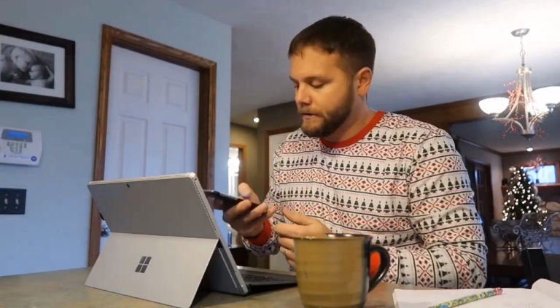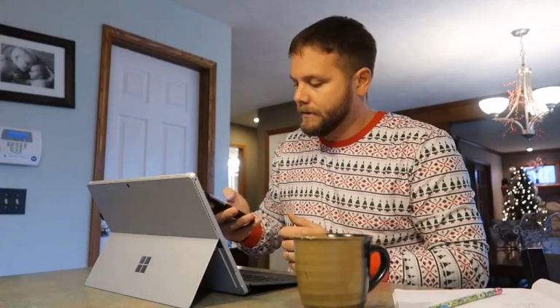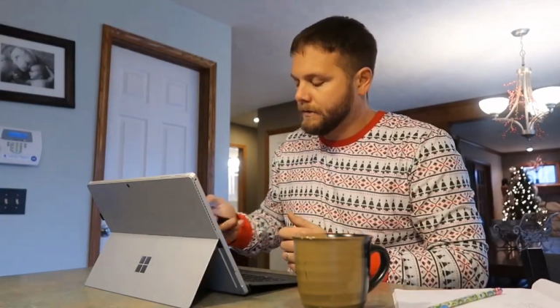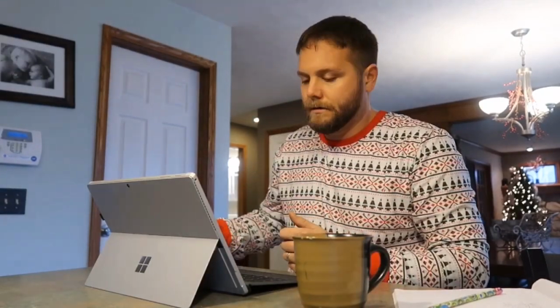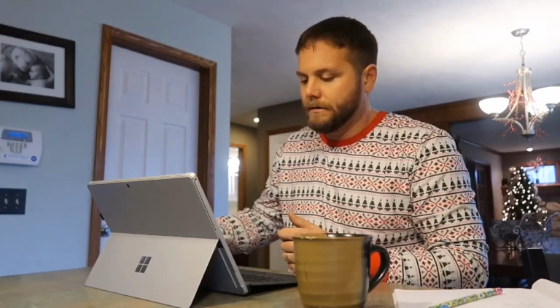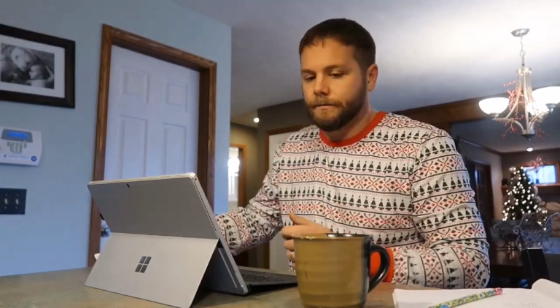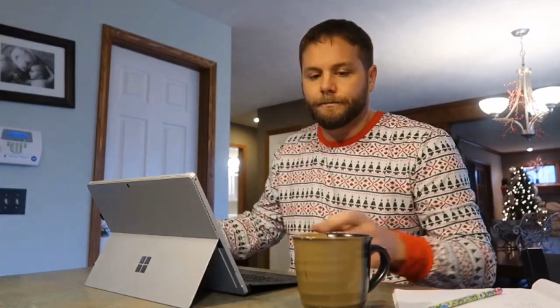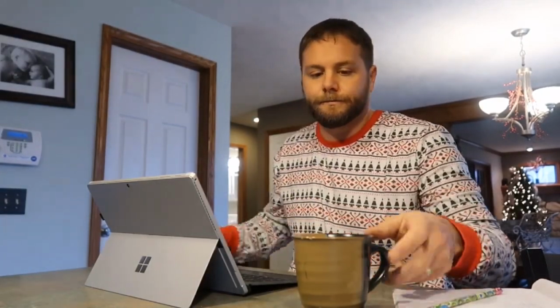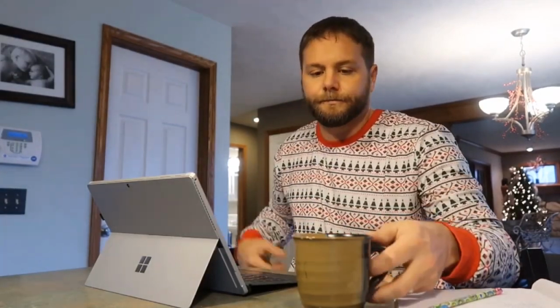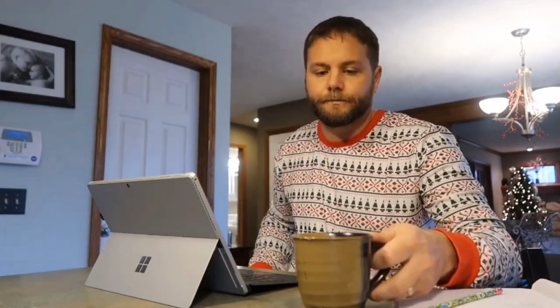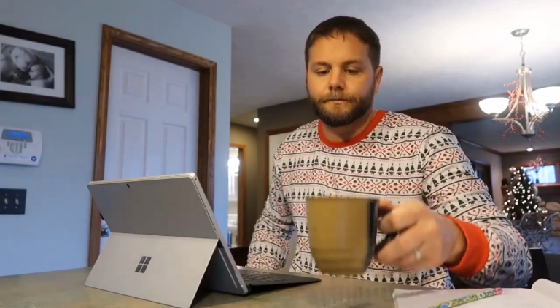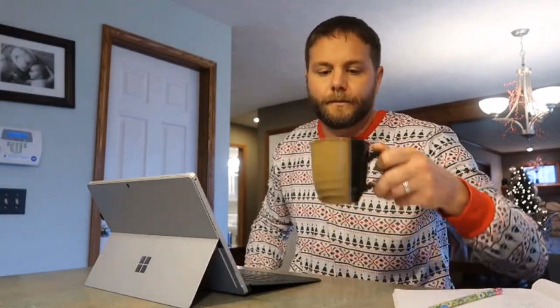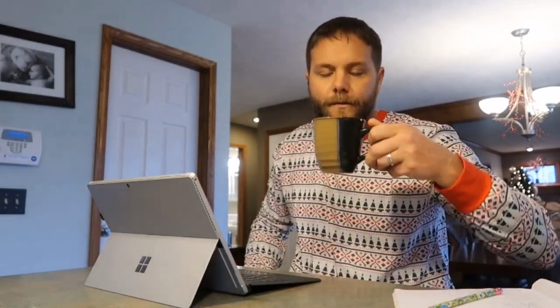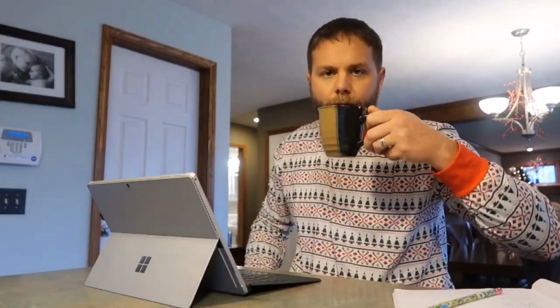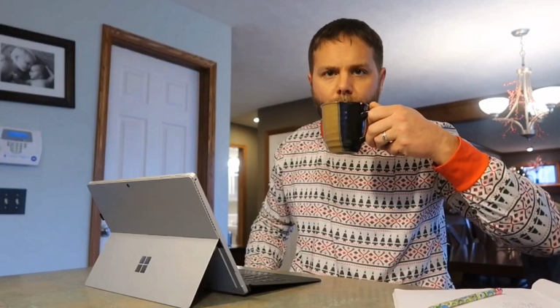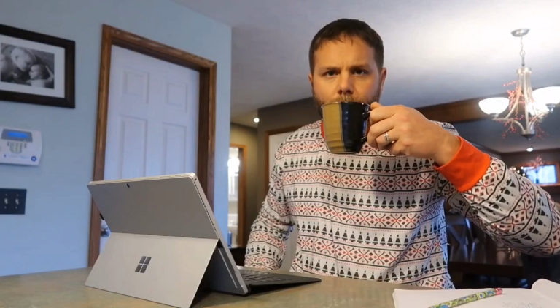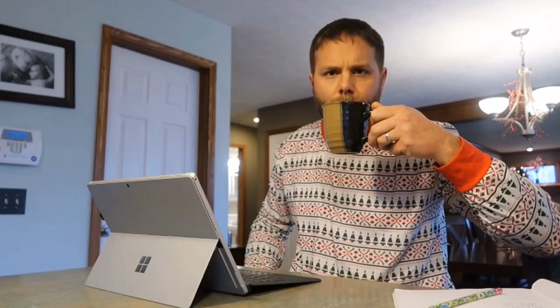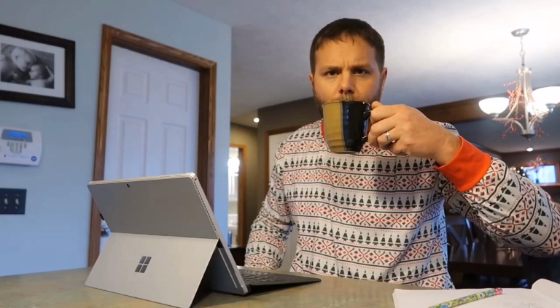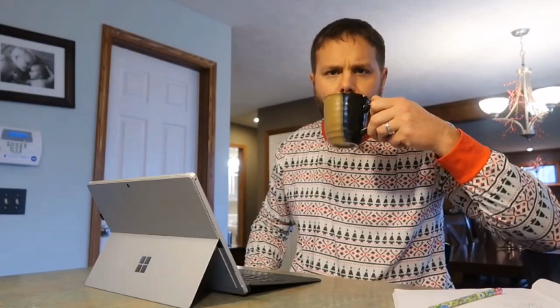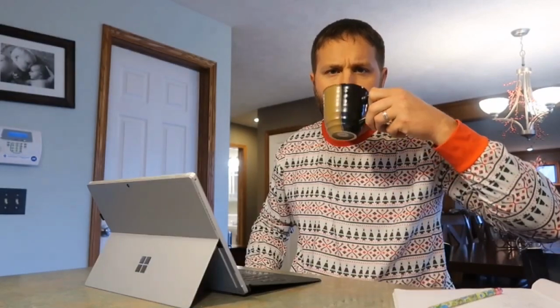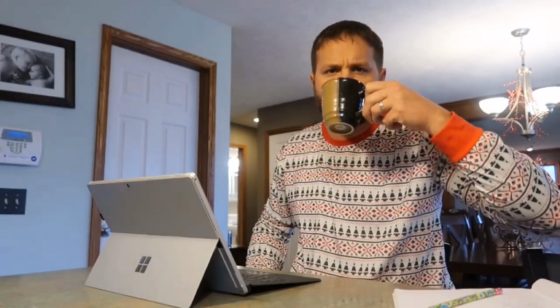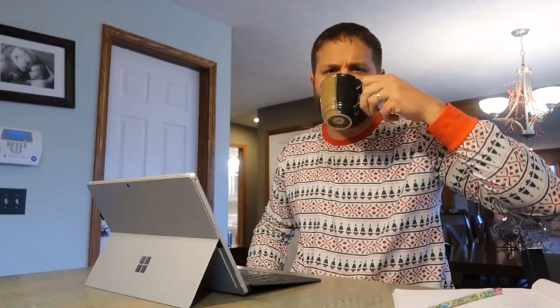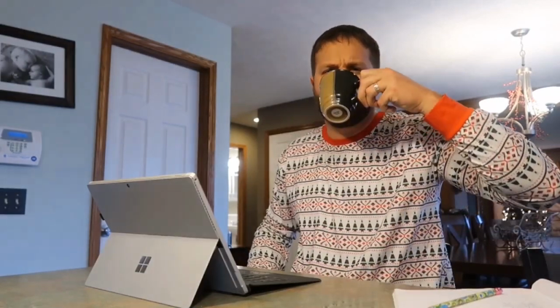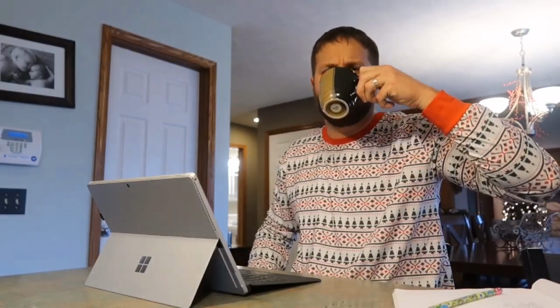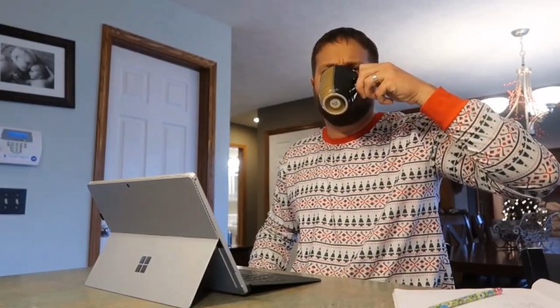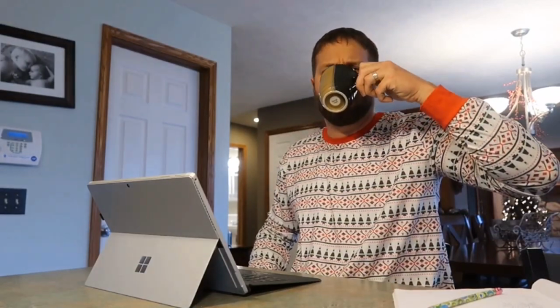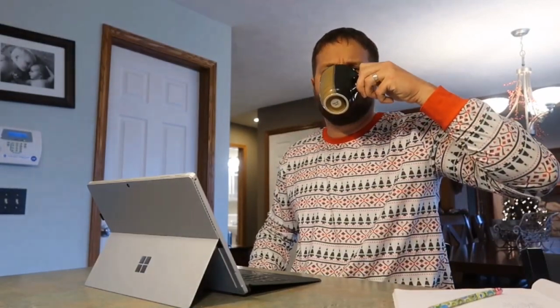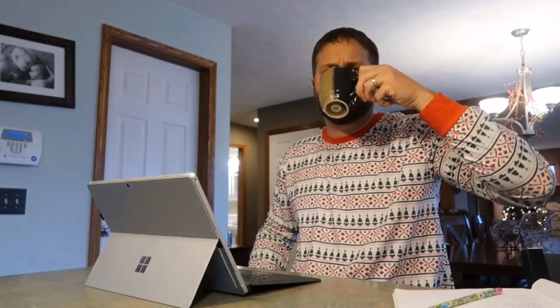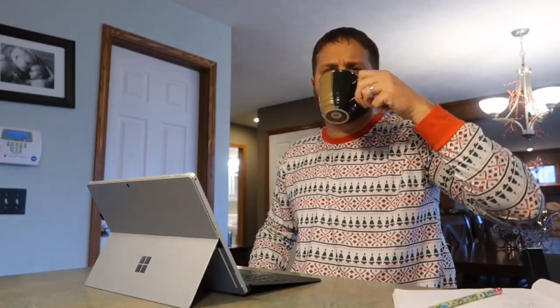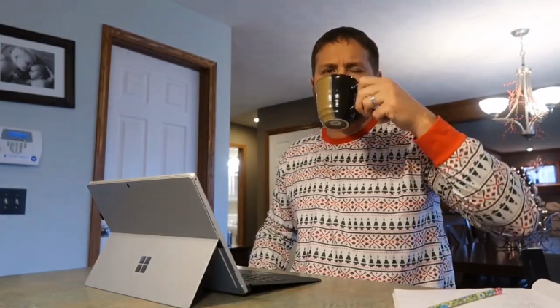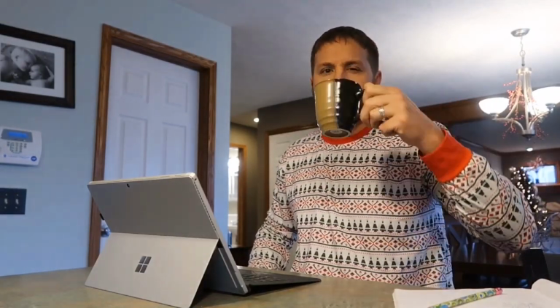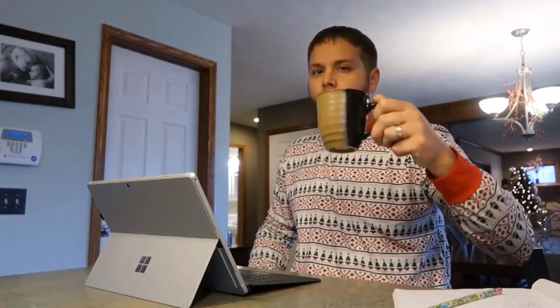Don't just look like a professional — be a professional. Fronius professional welding tools since 1945.